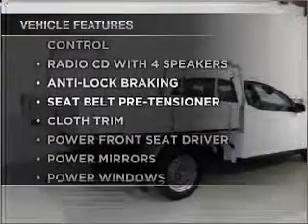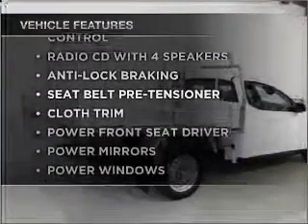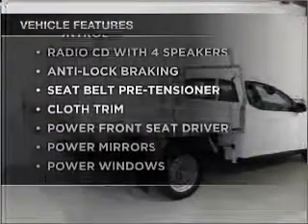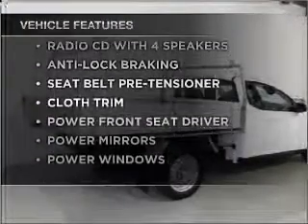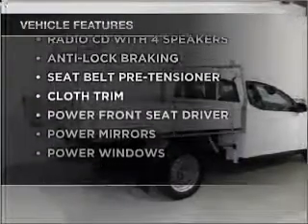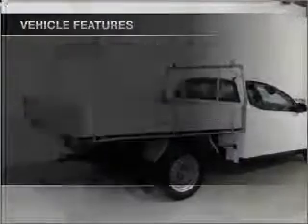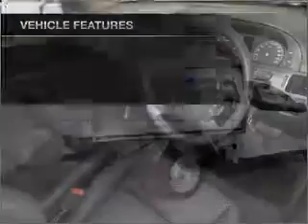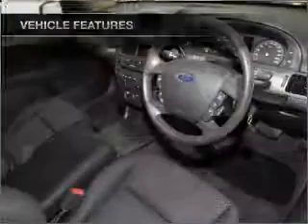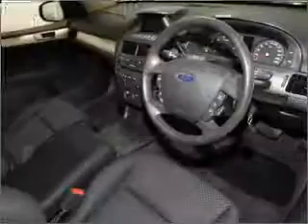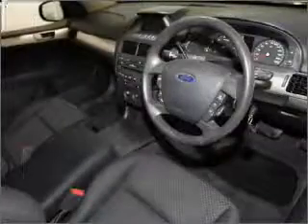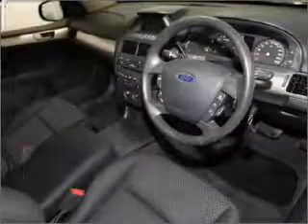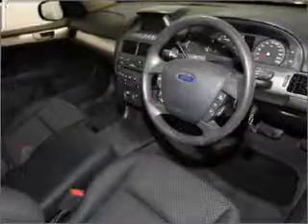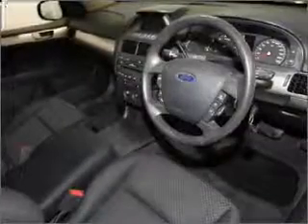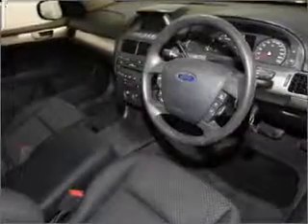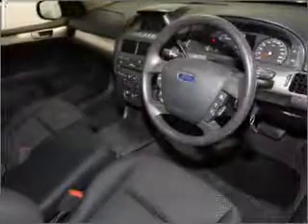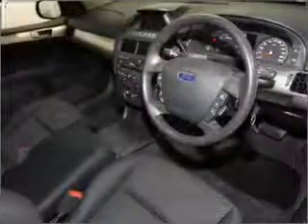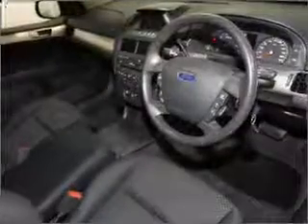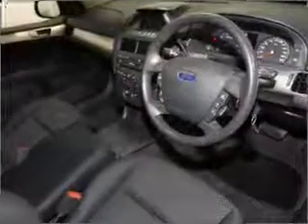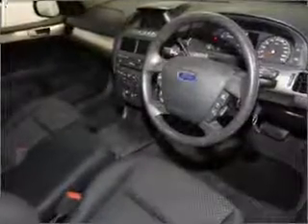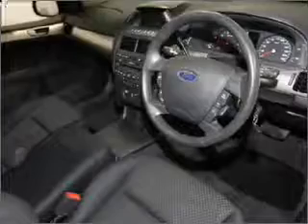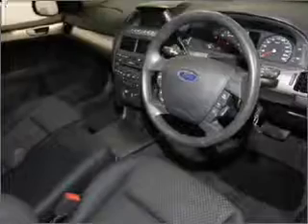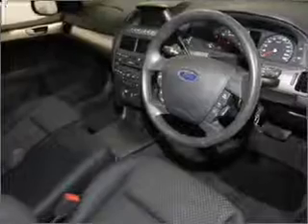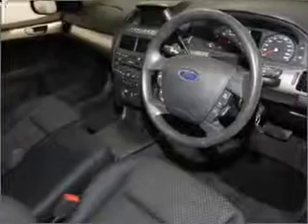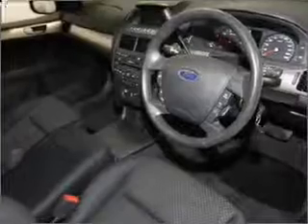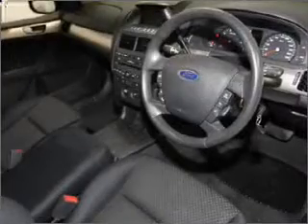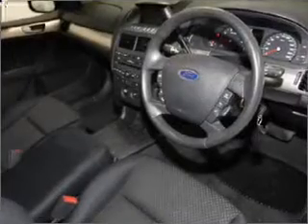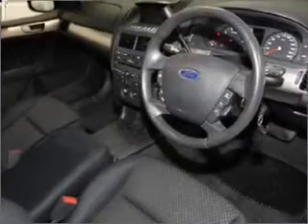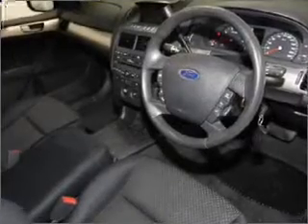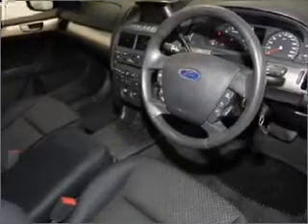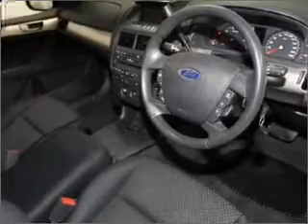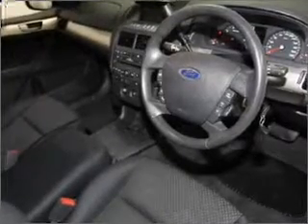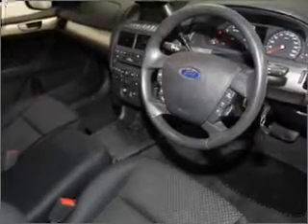Cruise control, central locking, power windows, a CD player, power mirrors.